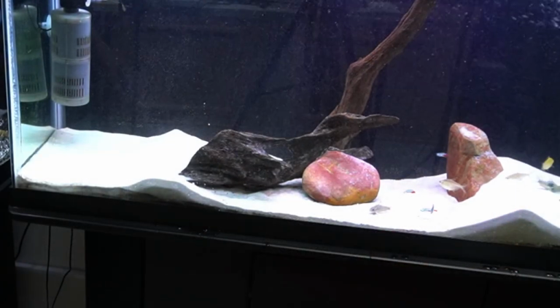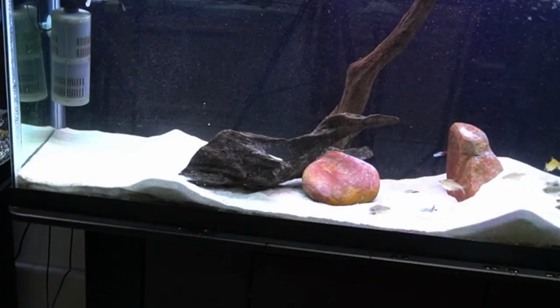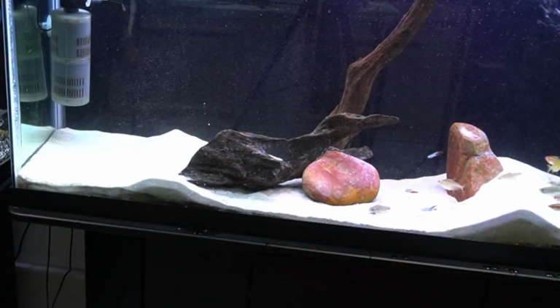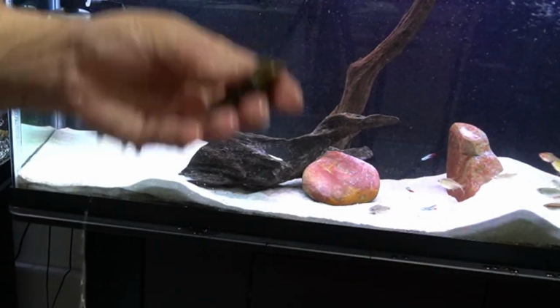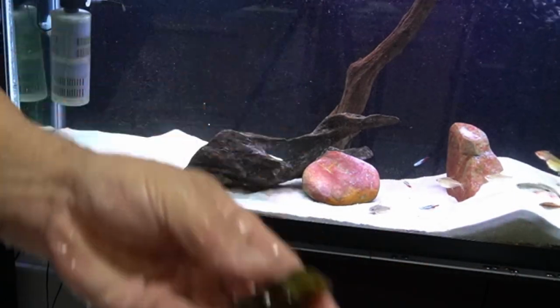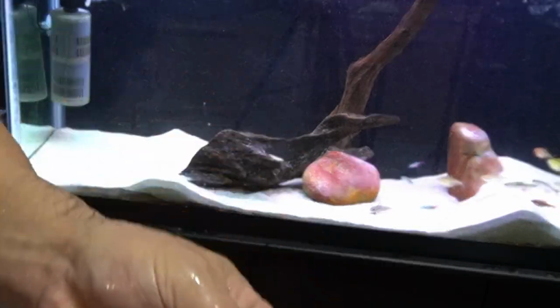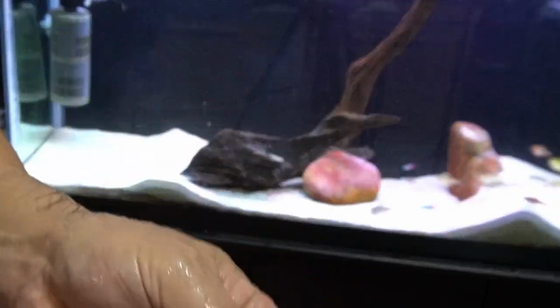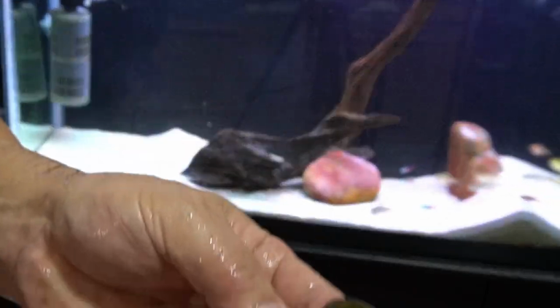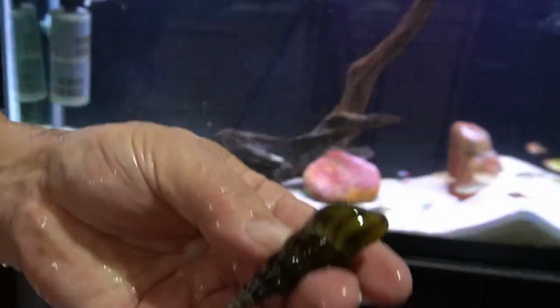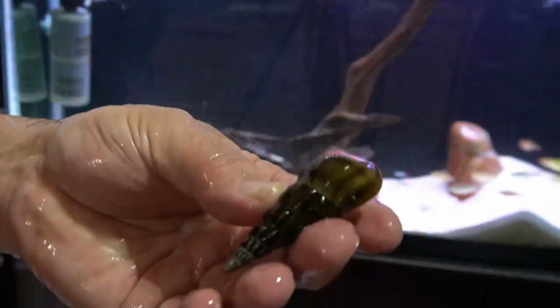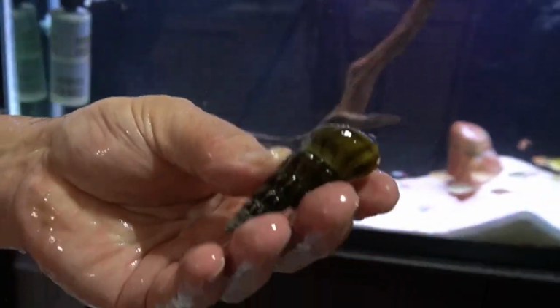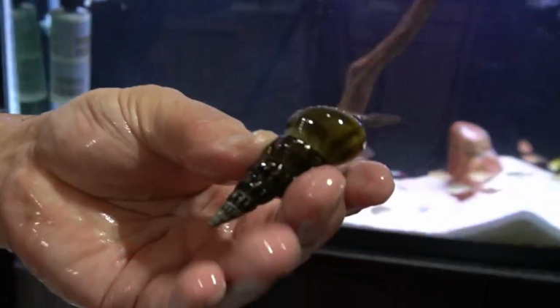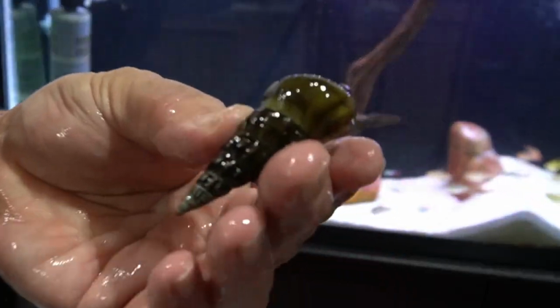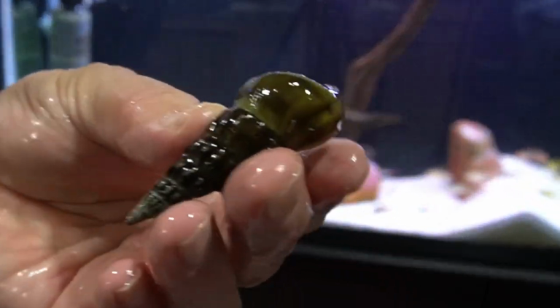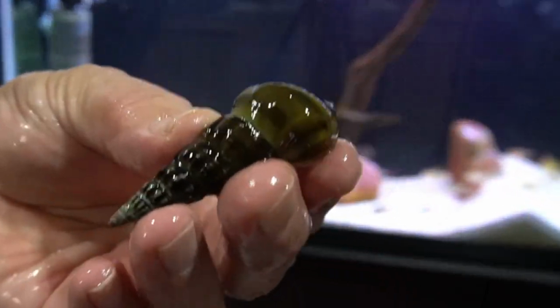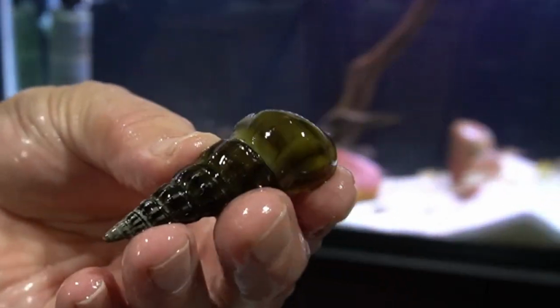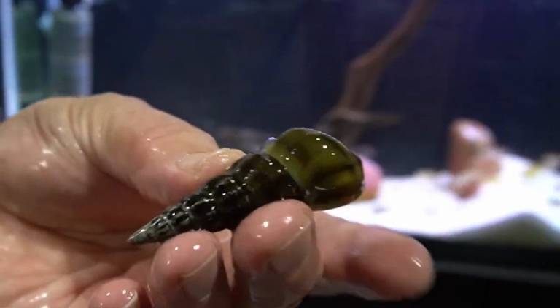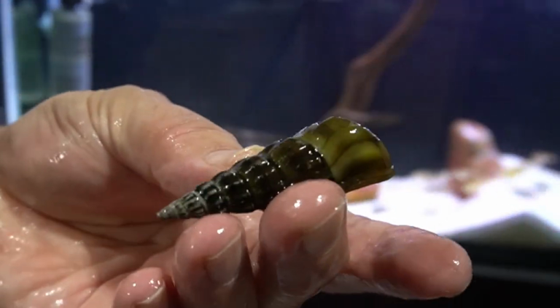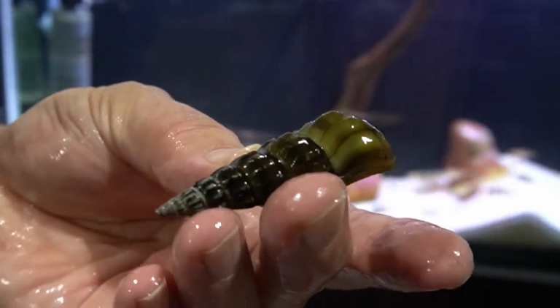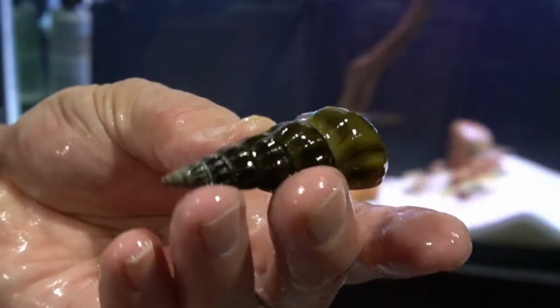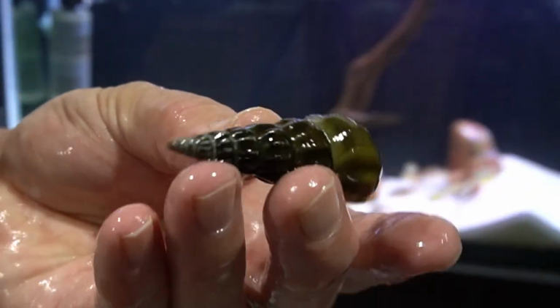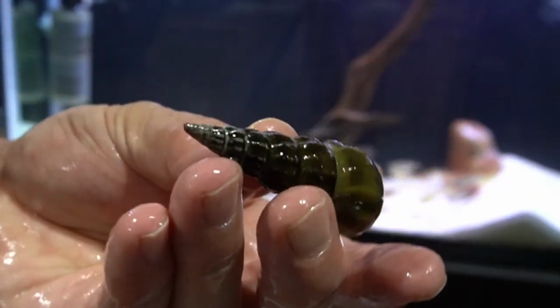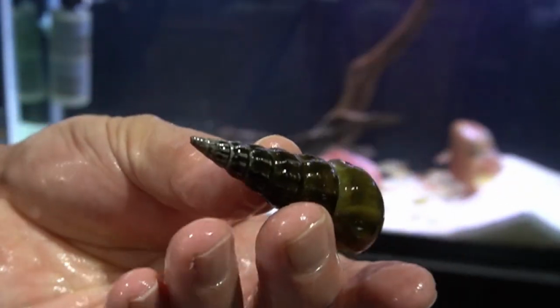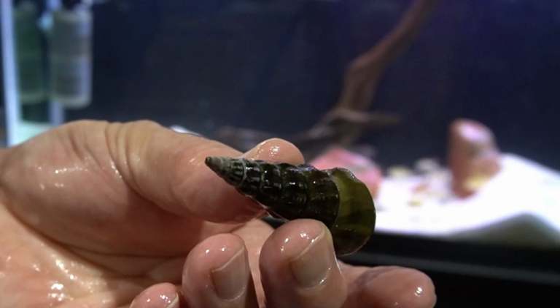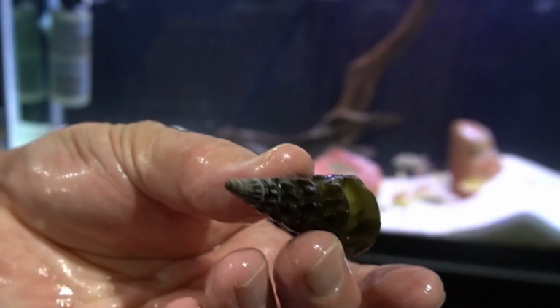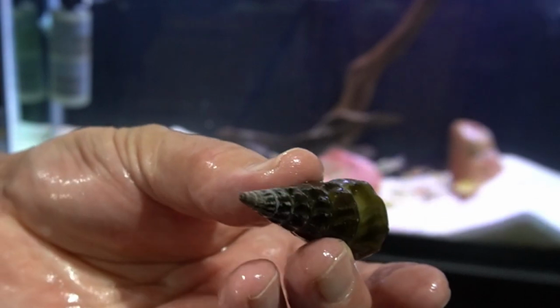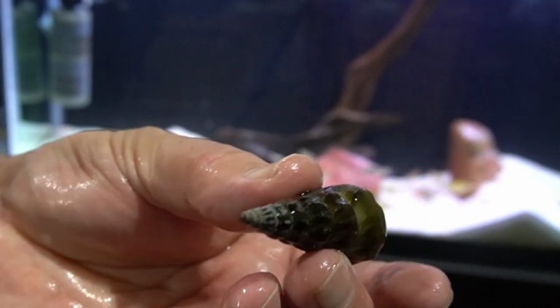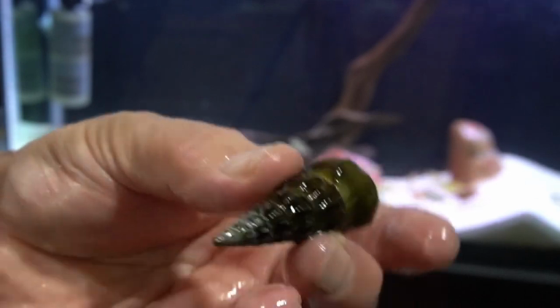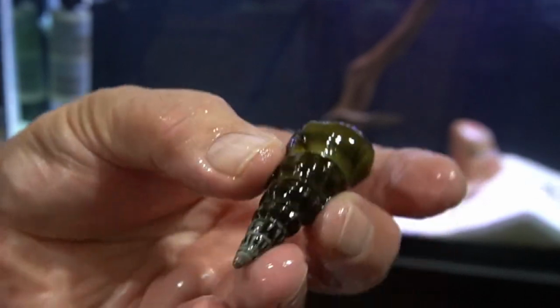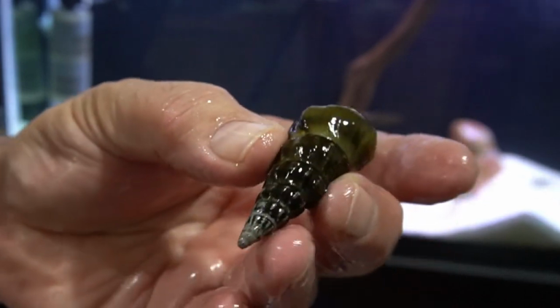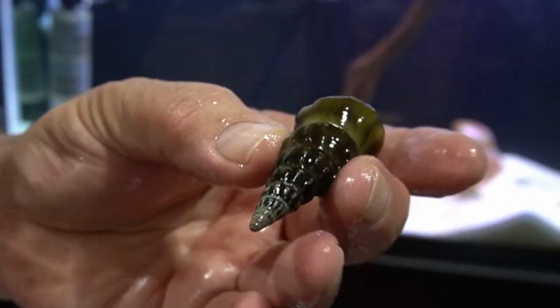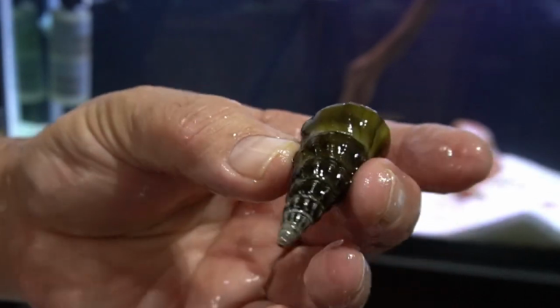This is a pagoda snail - look at that guy. Beautiful snail.